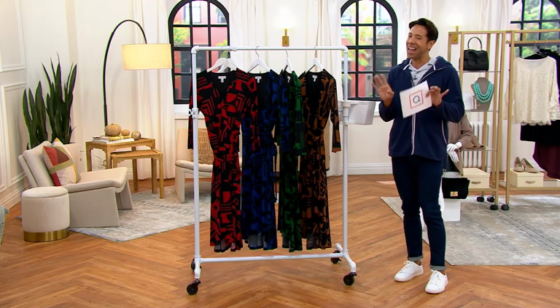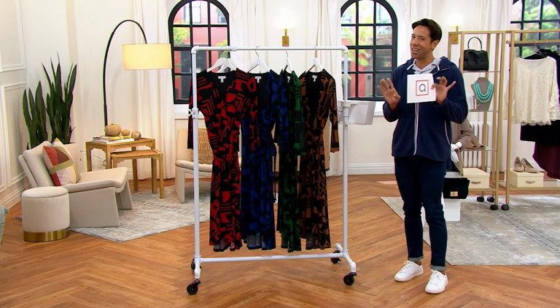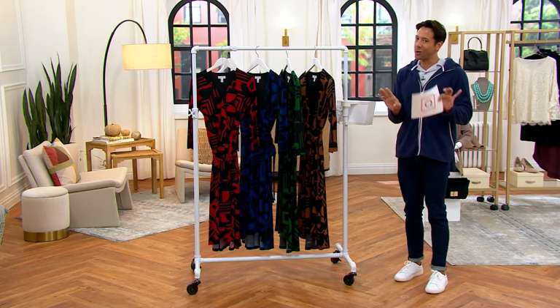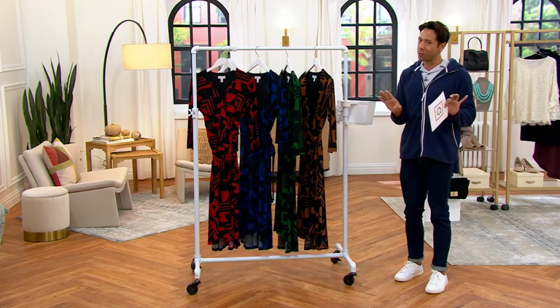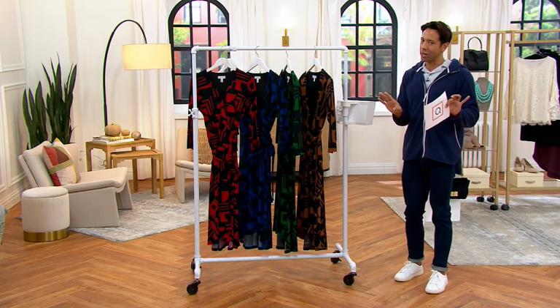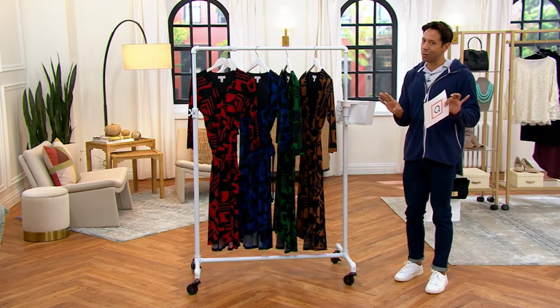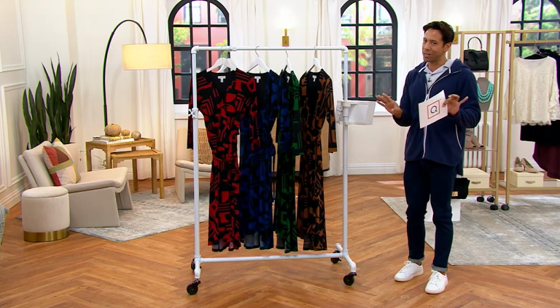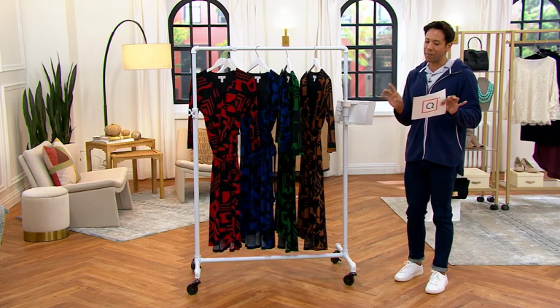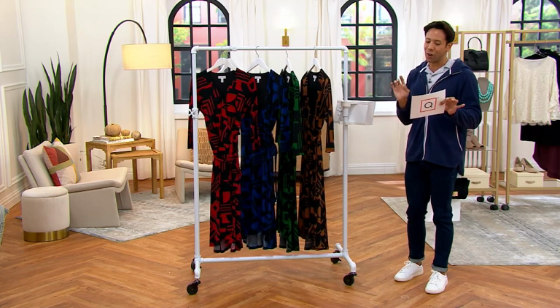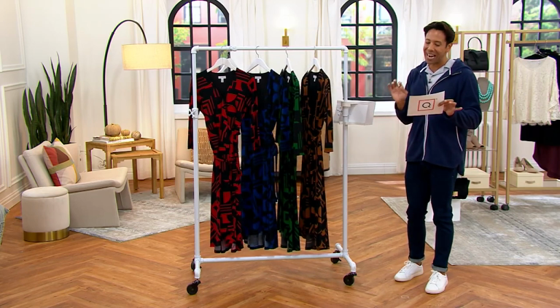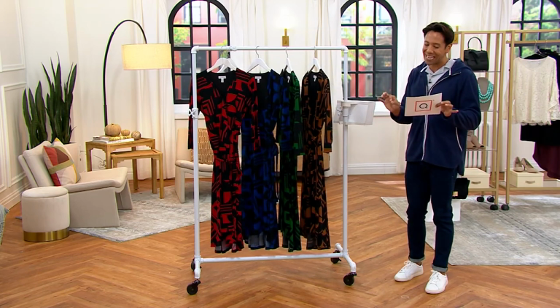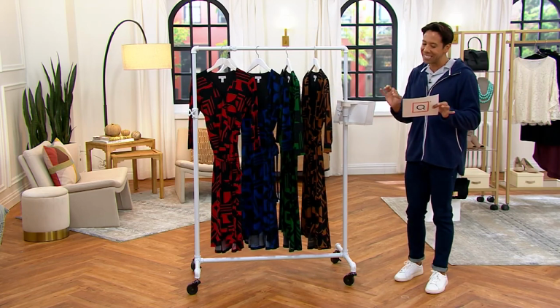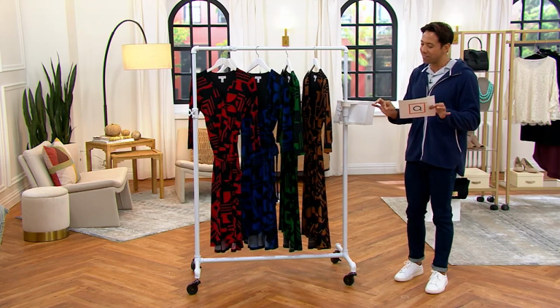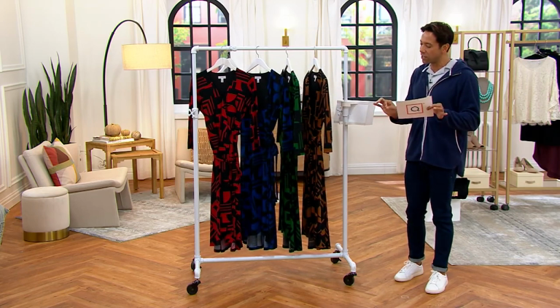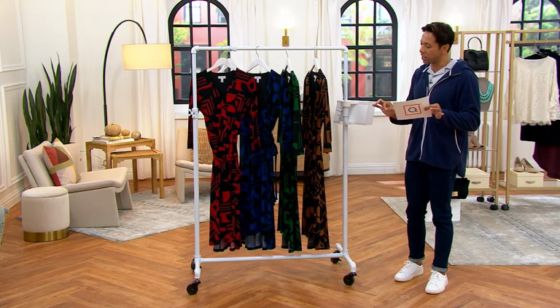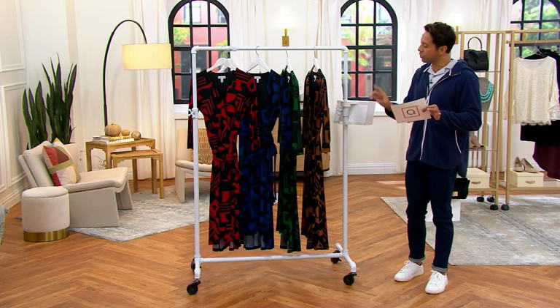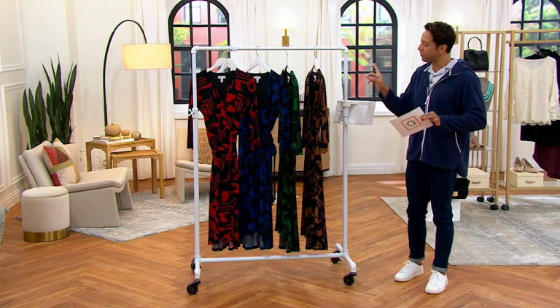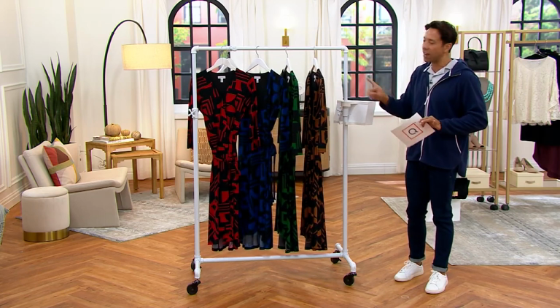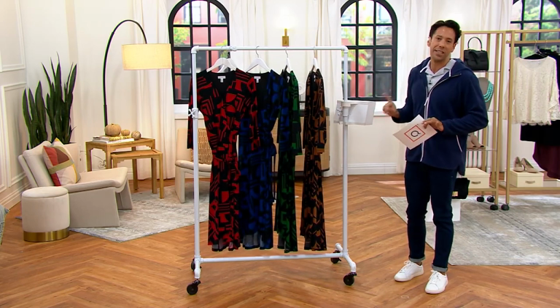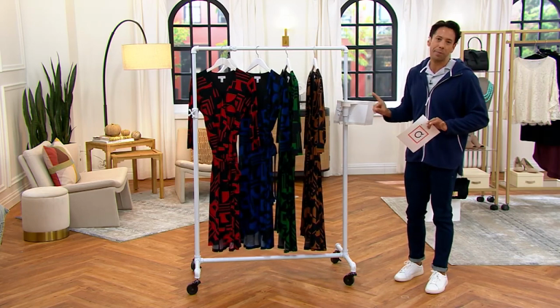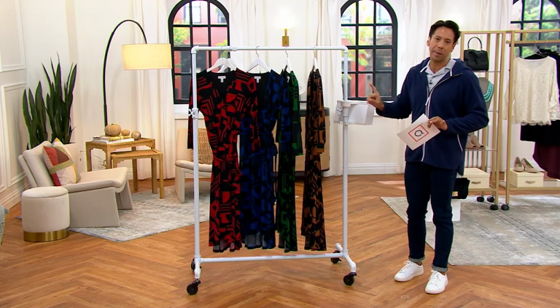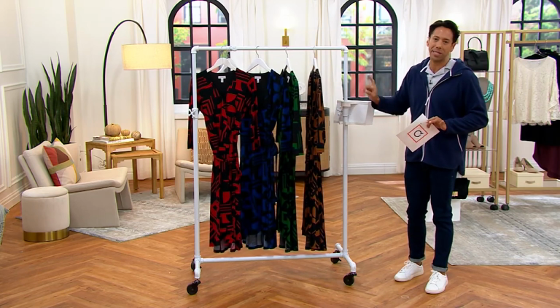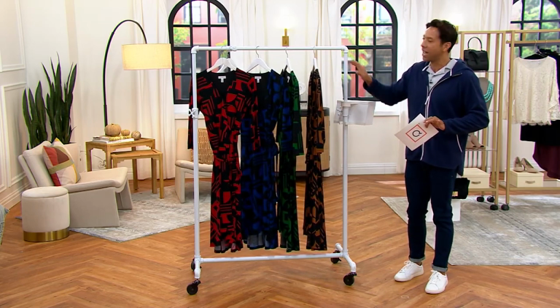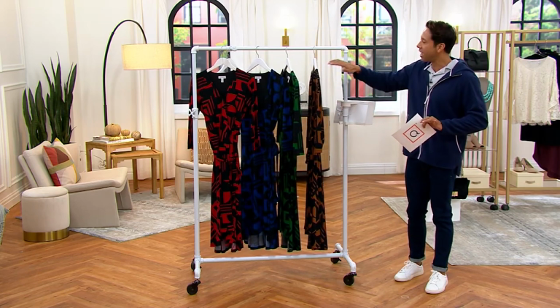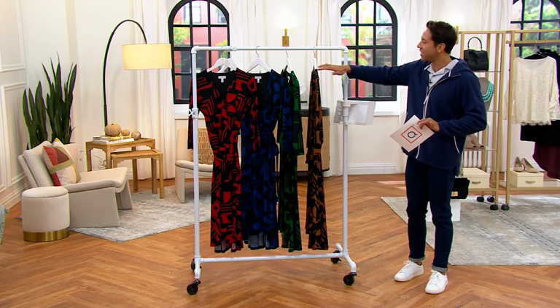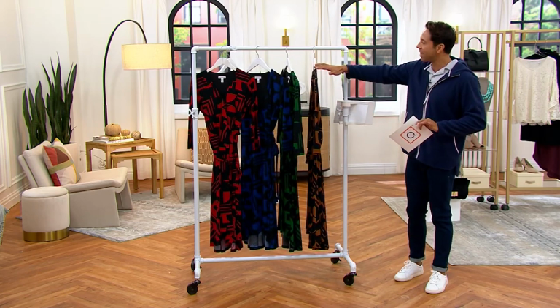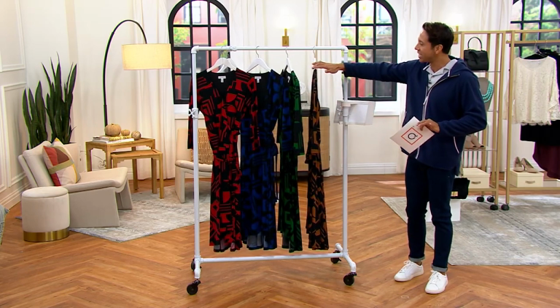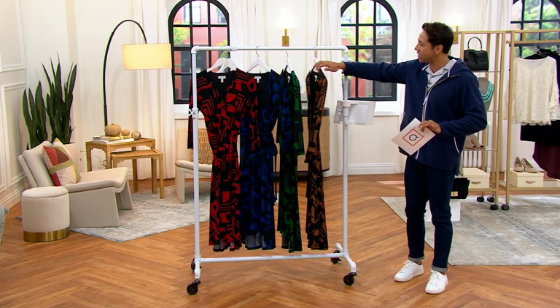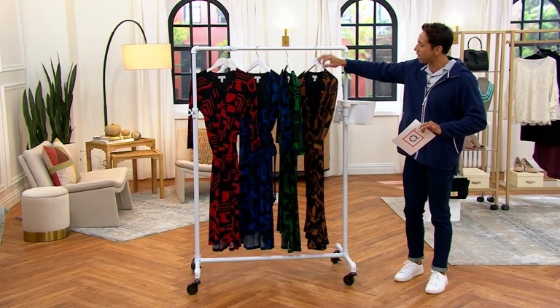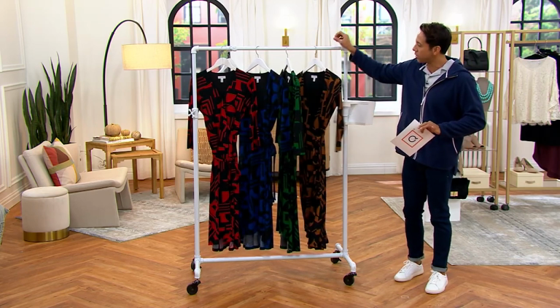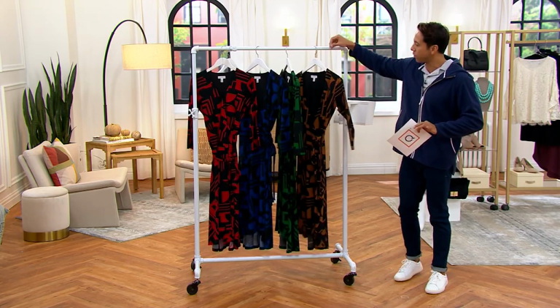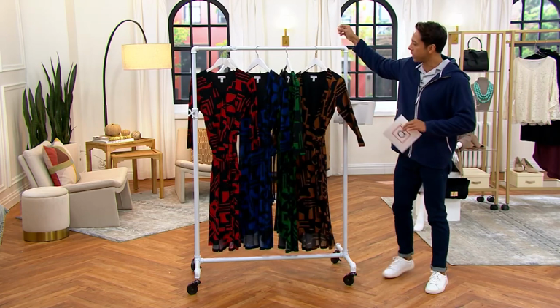And you can bring it home tonight for $87 and five easy payments of $17.40.